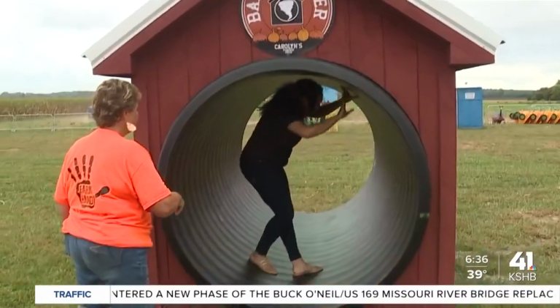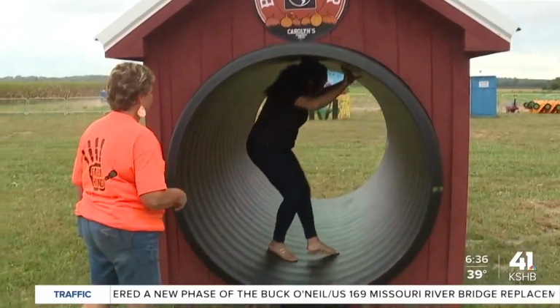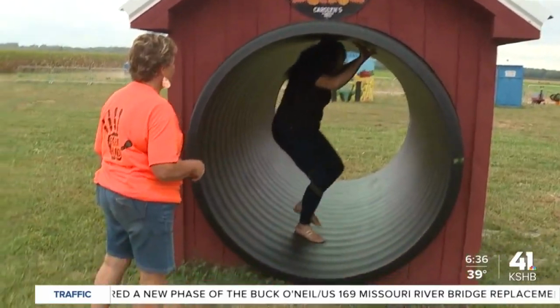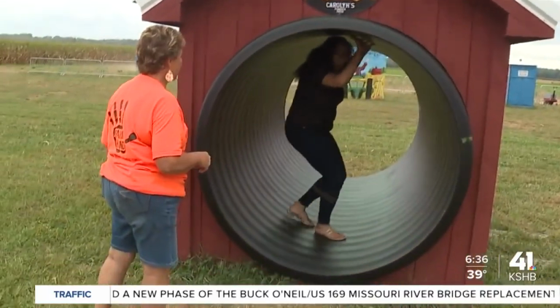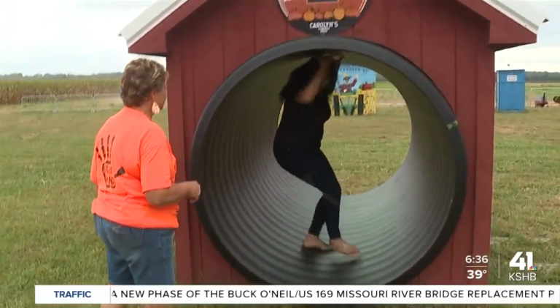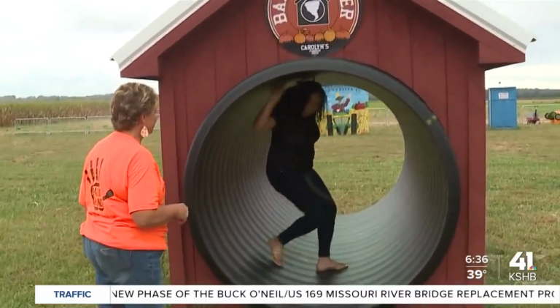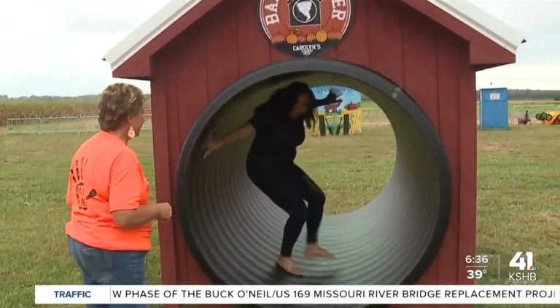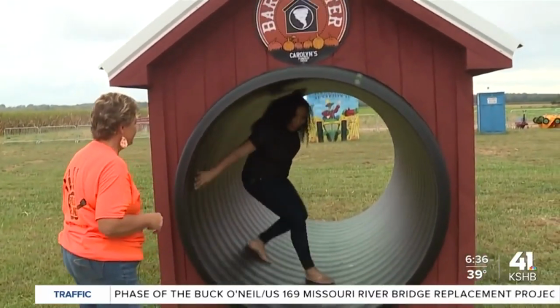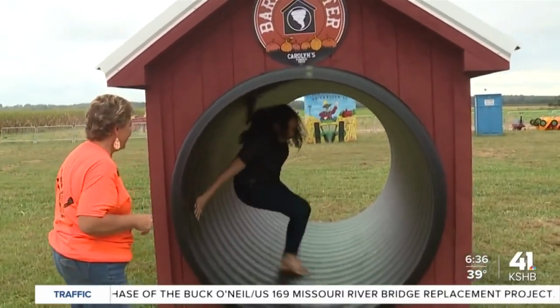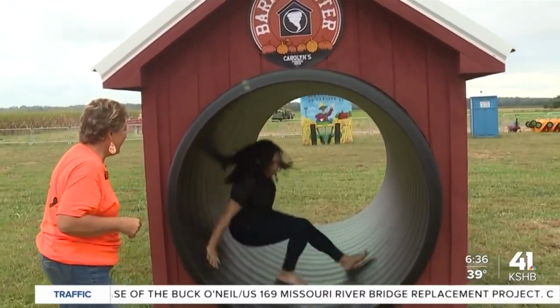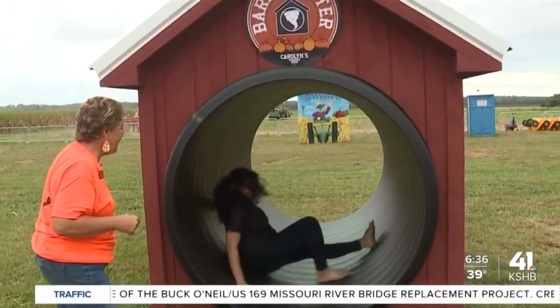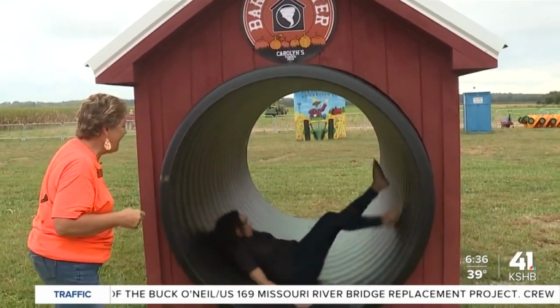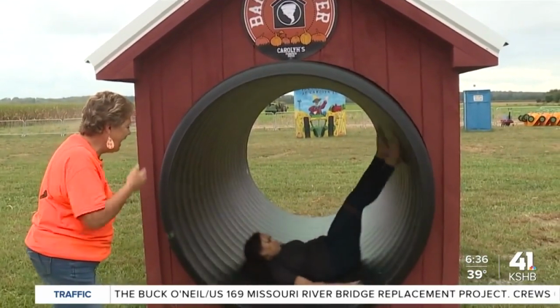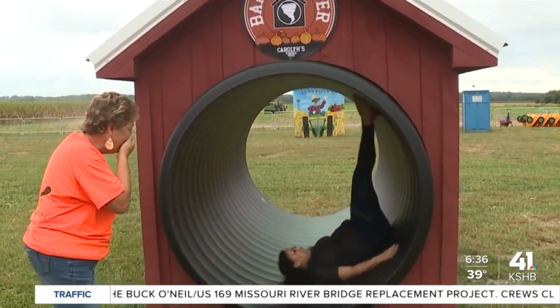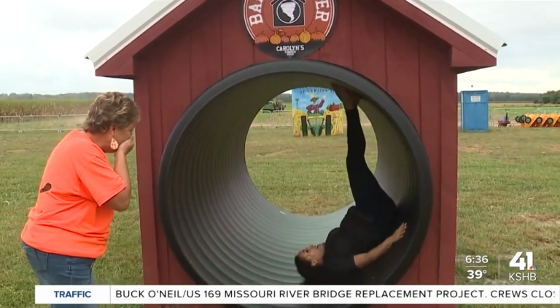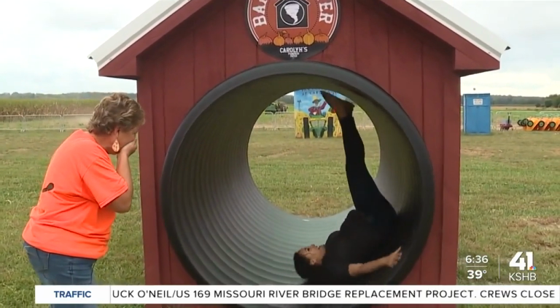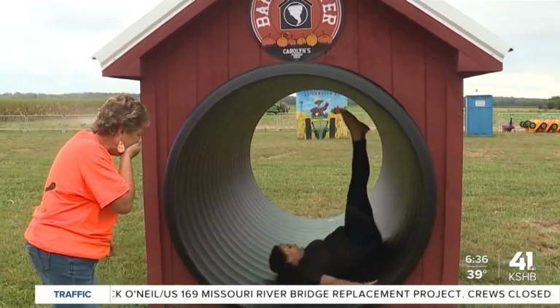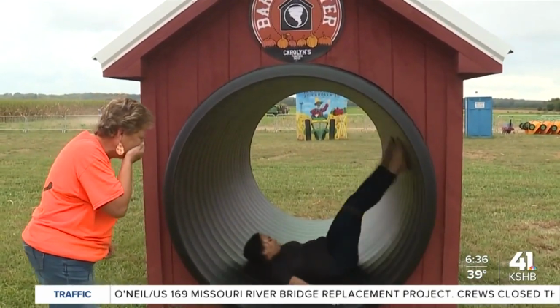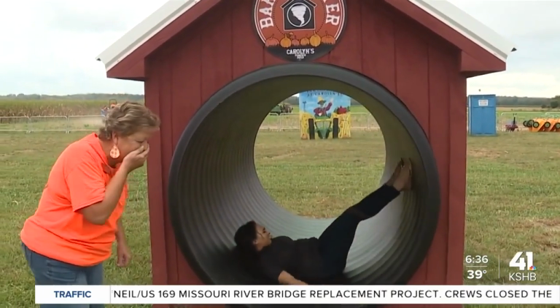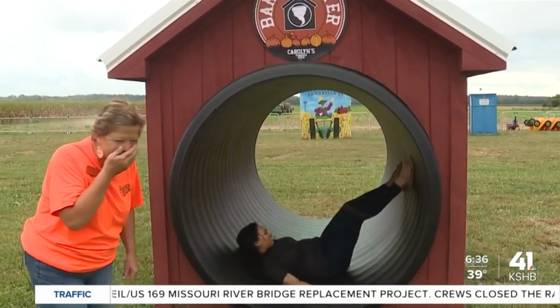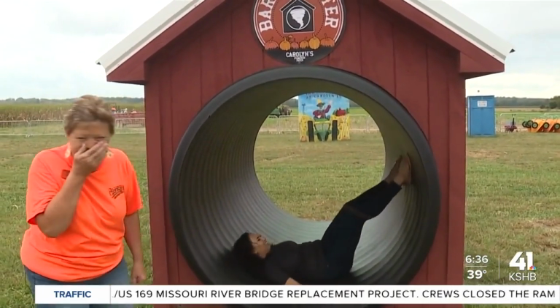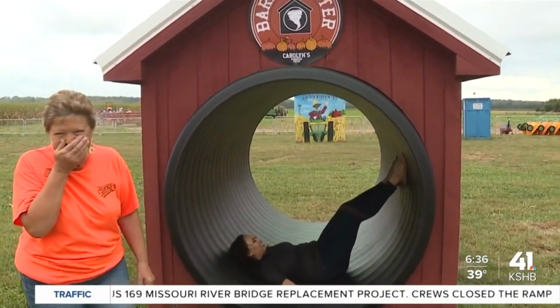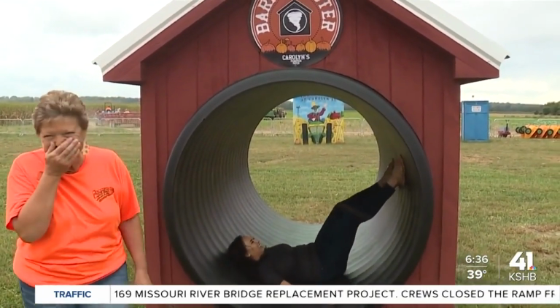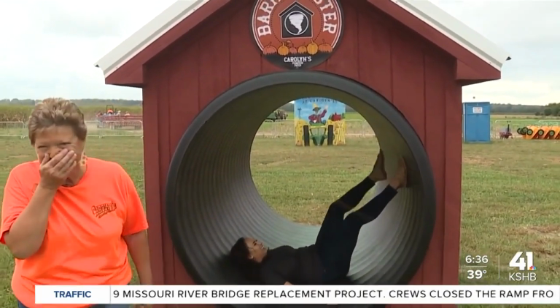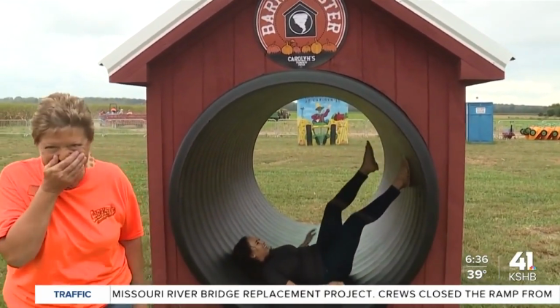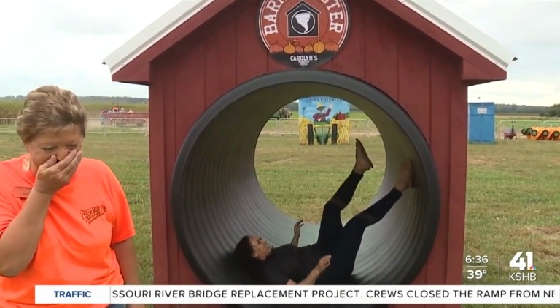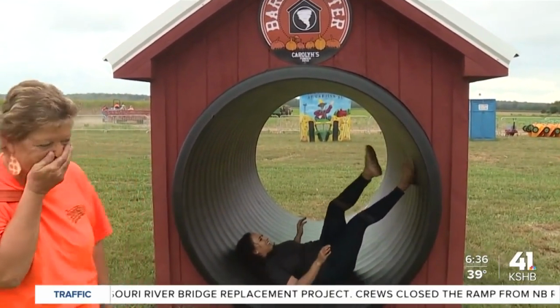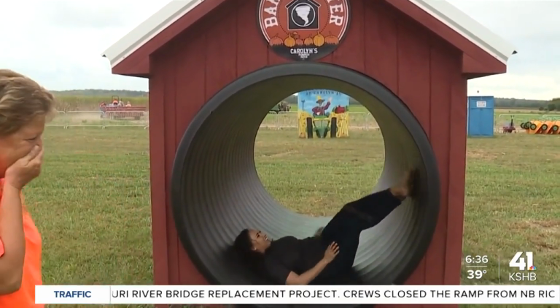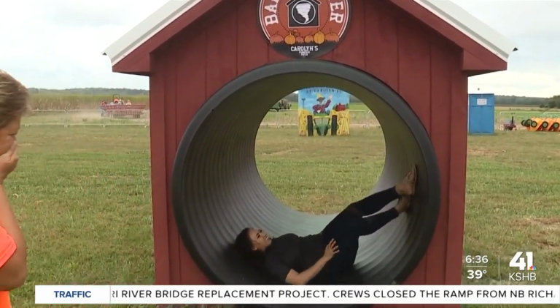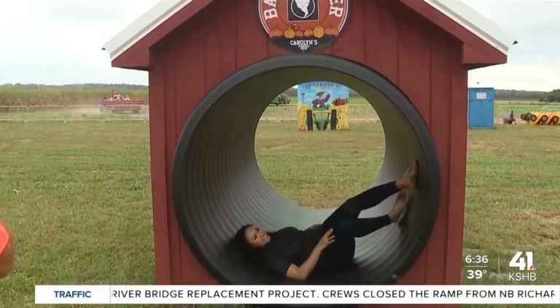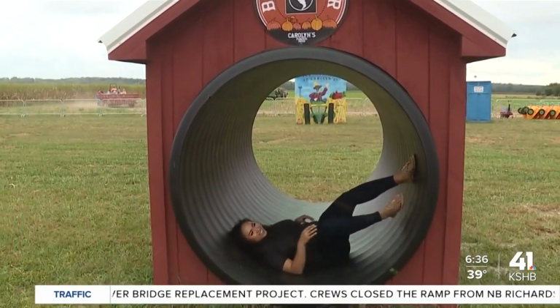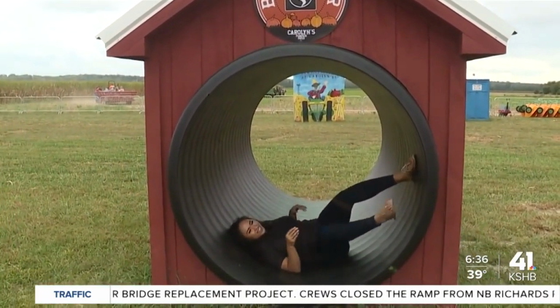For One Tank Trips, Deja Jones, KSHB 41 News.